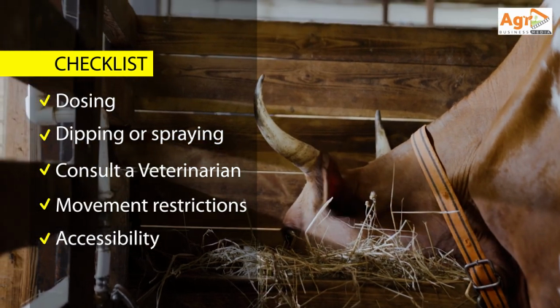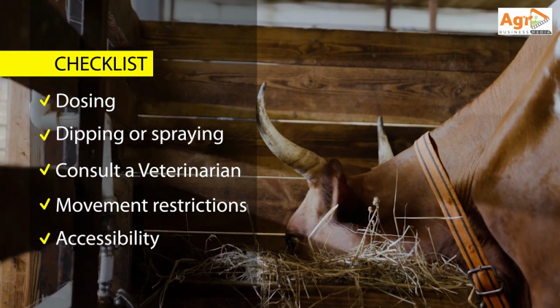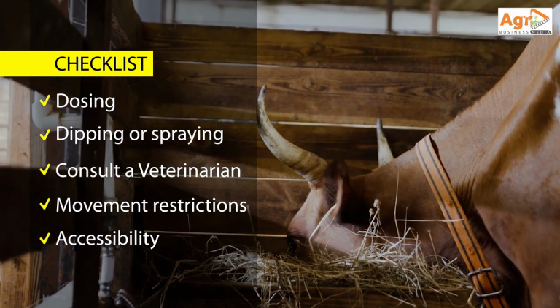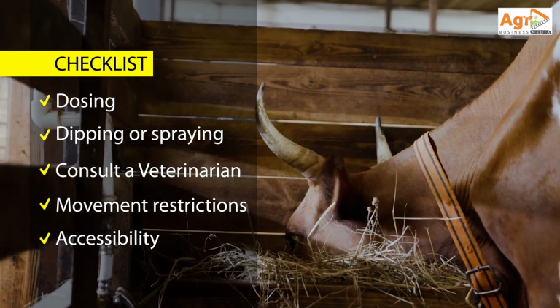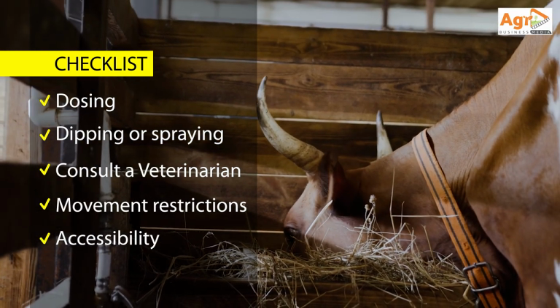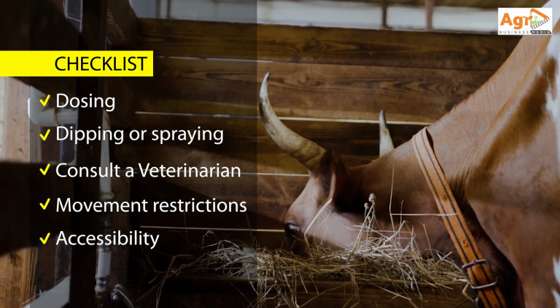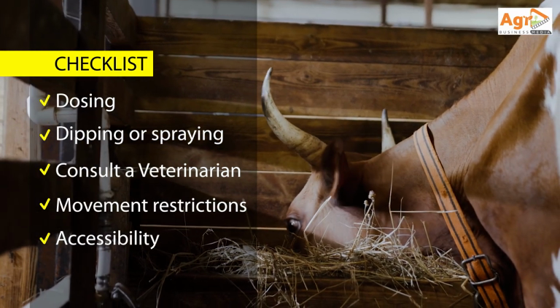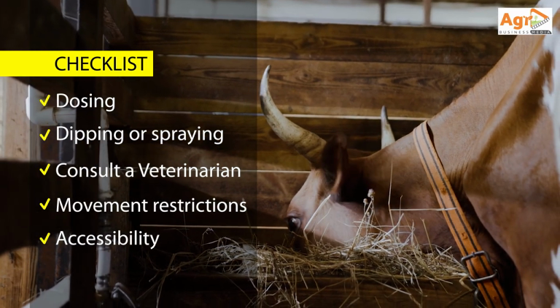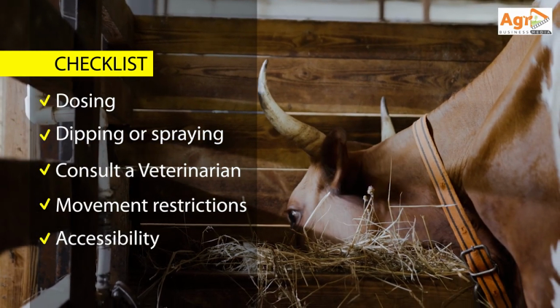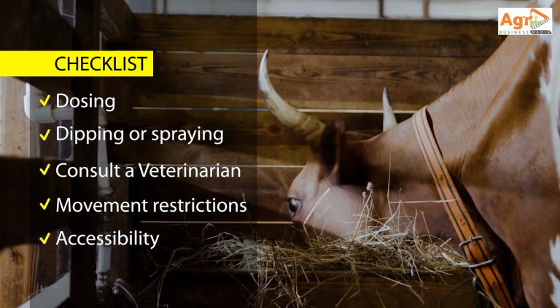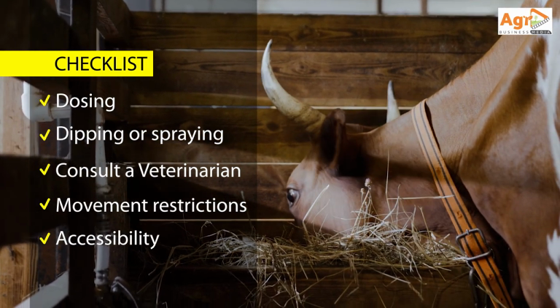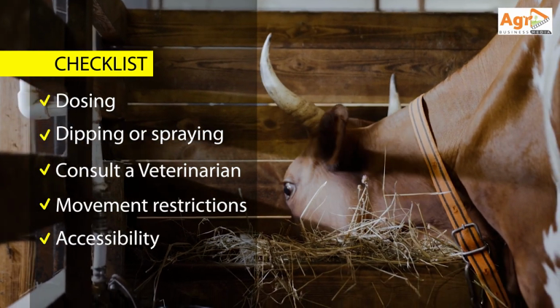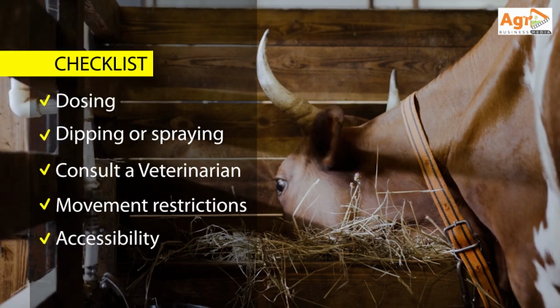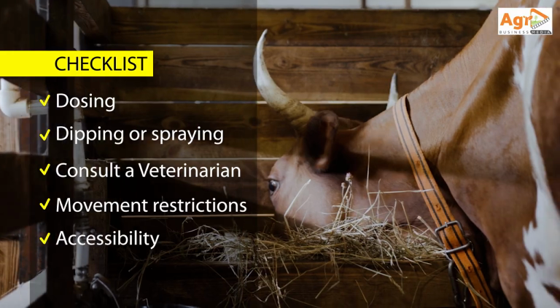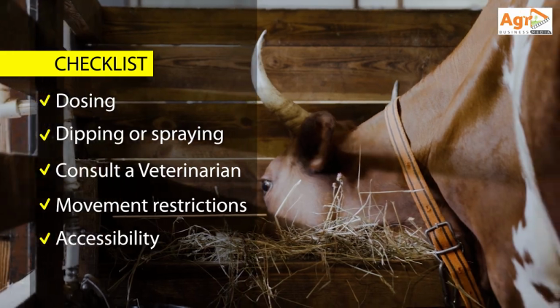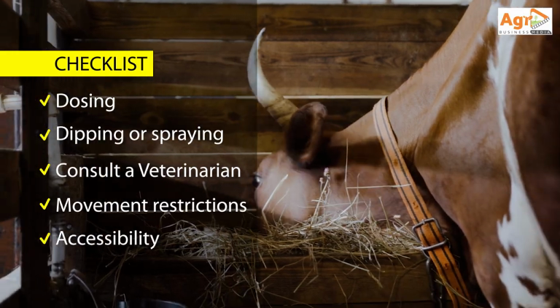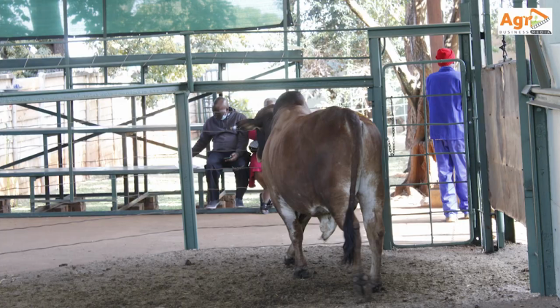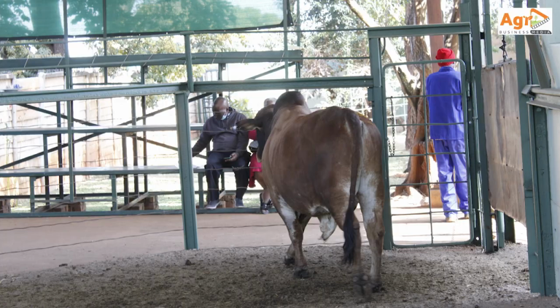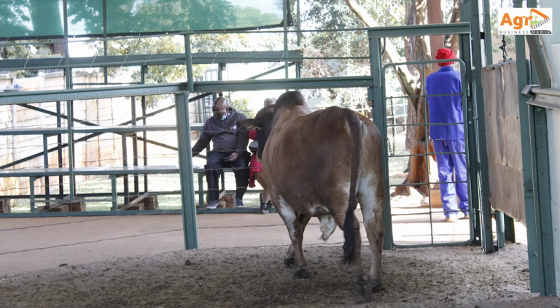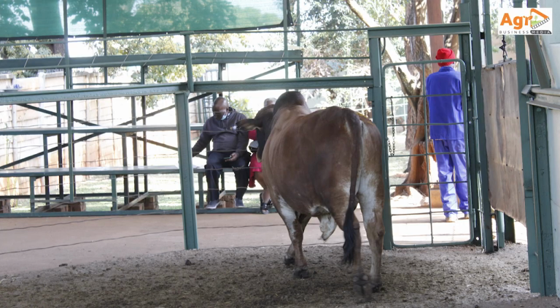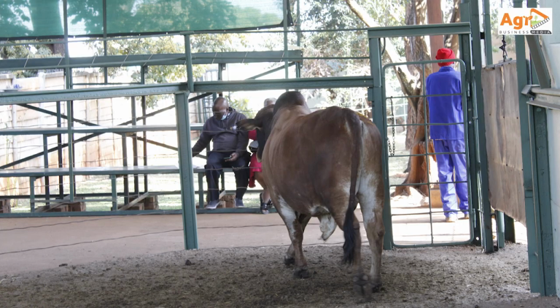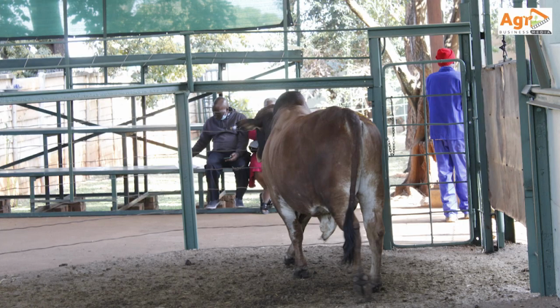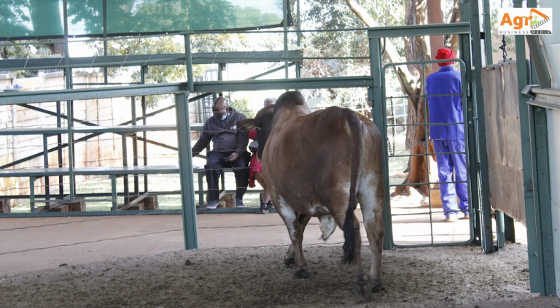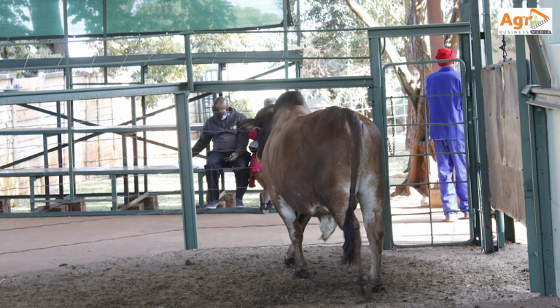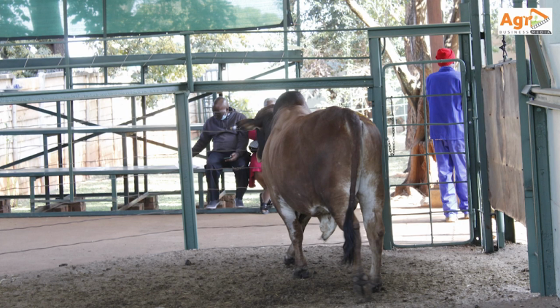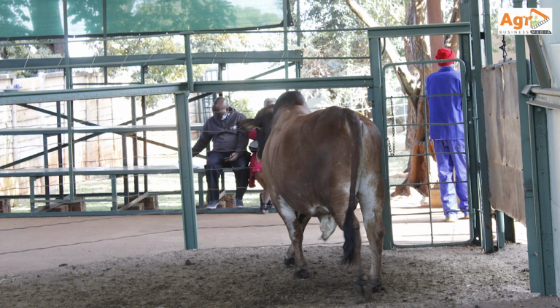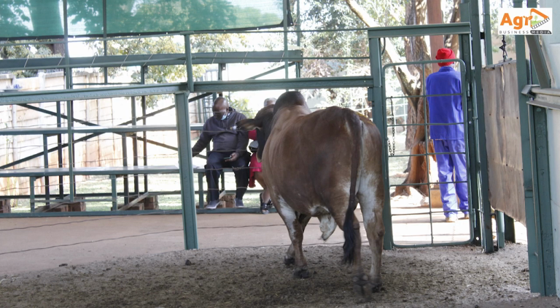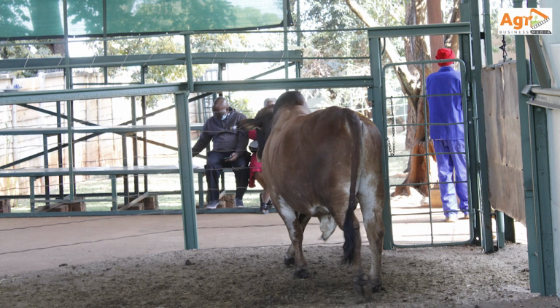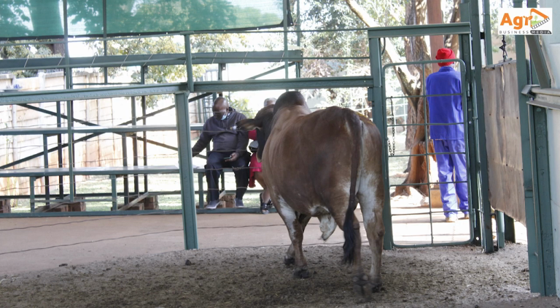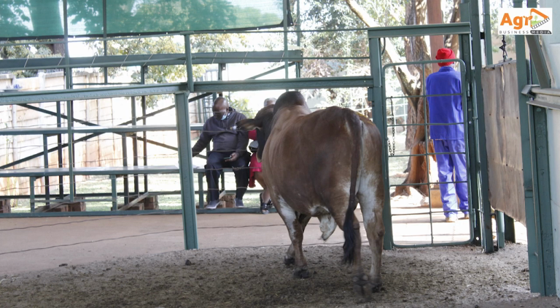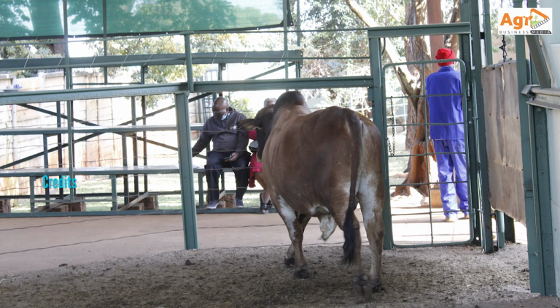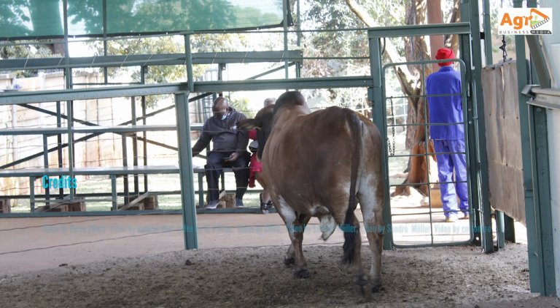Lastly, ensure your location is accessible and has a reliable water supply.